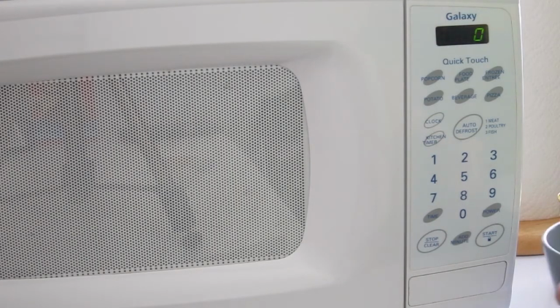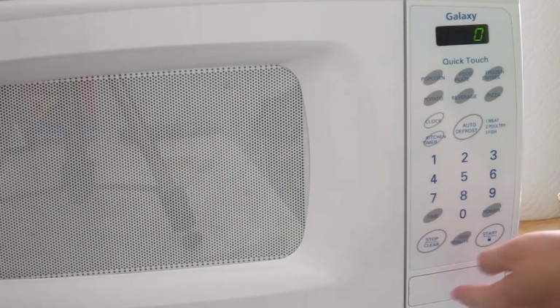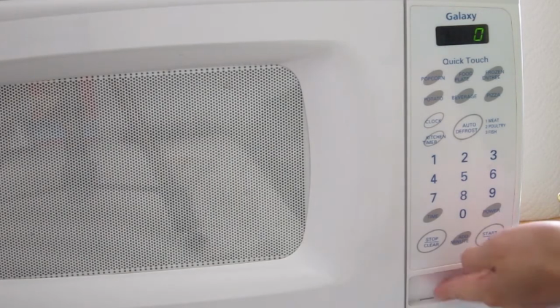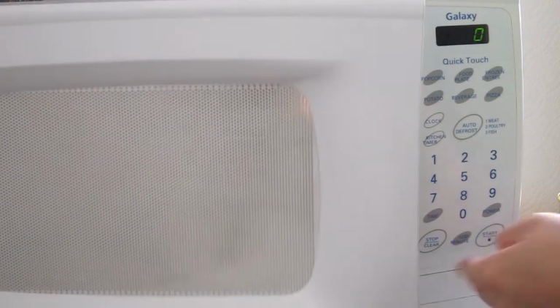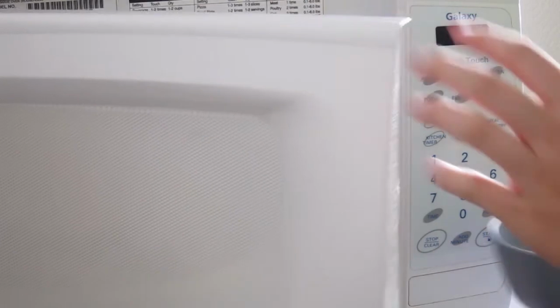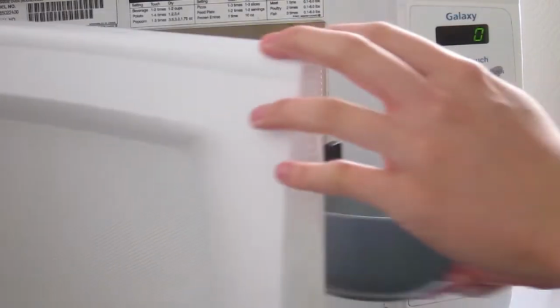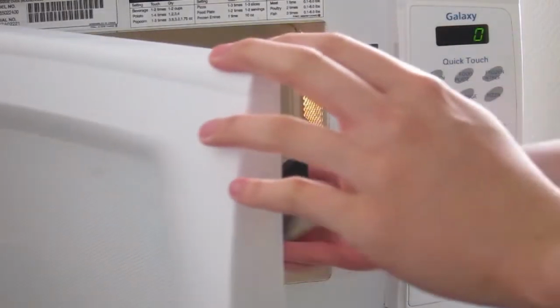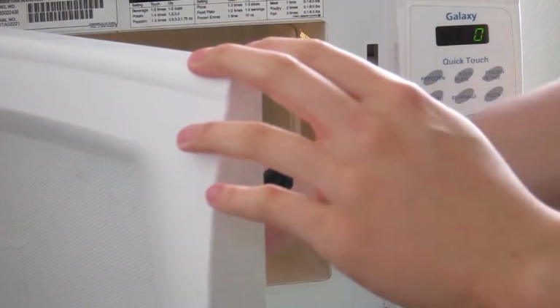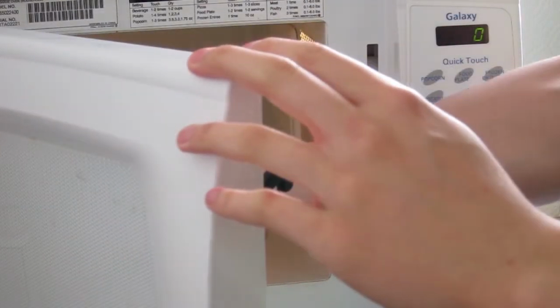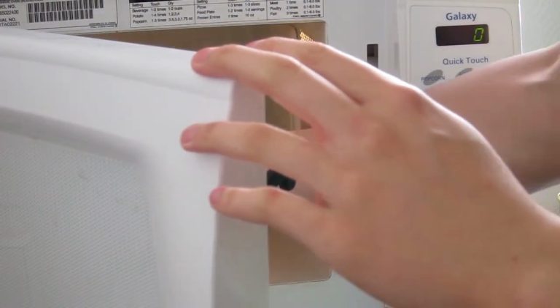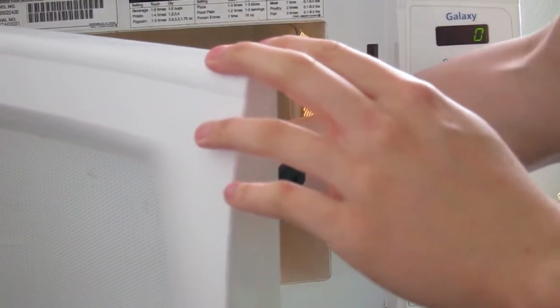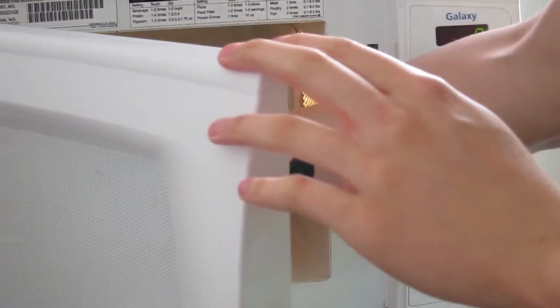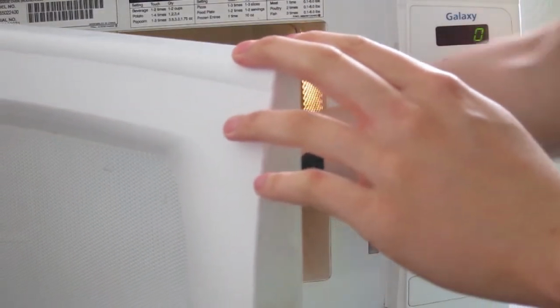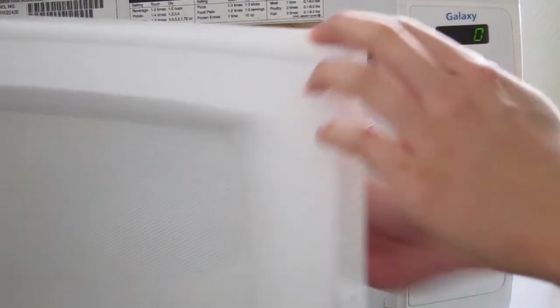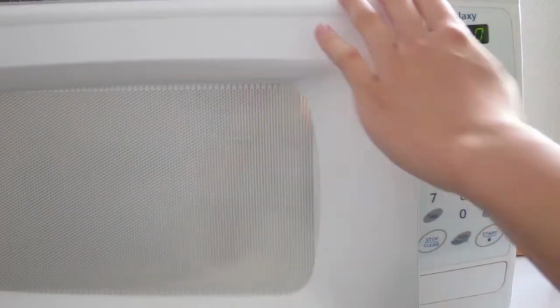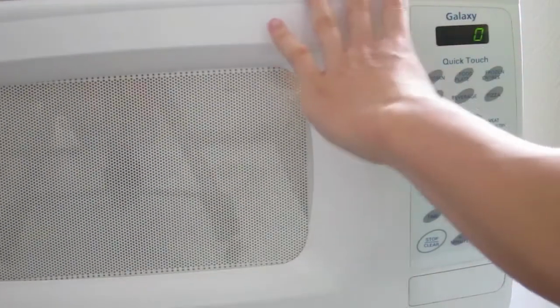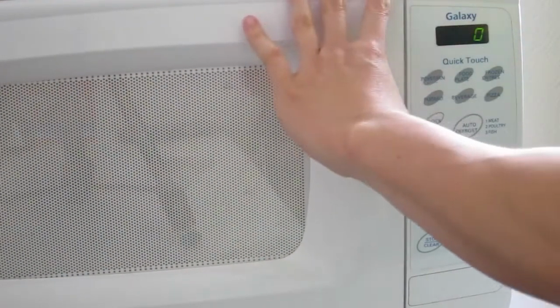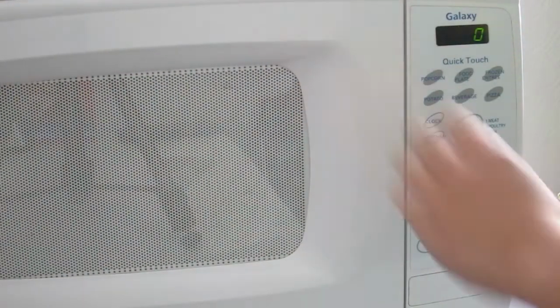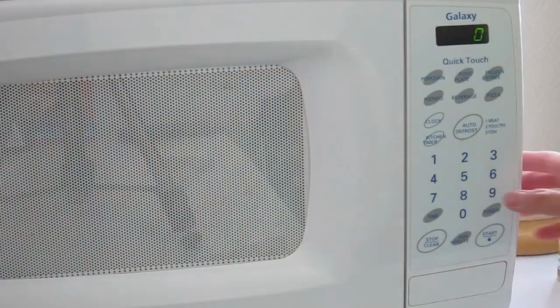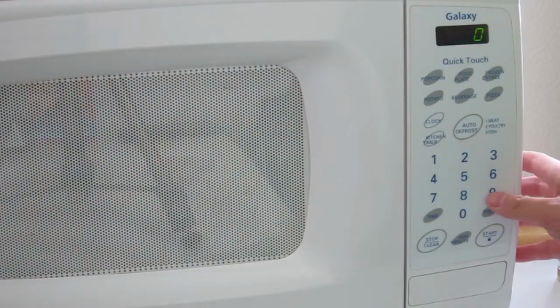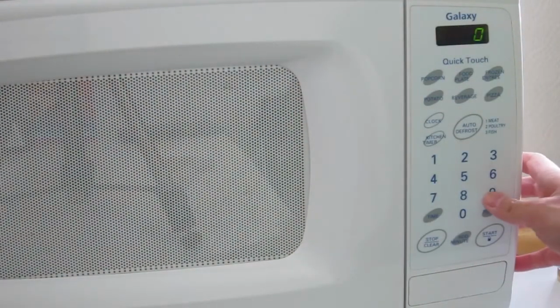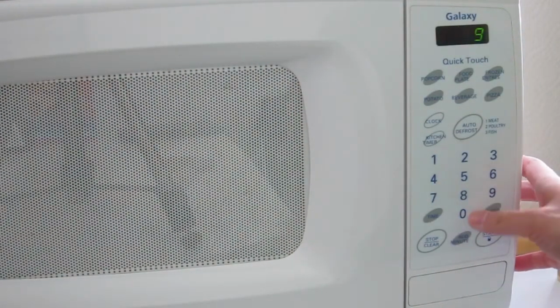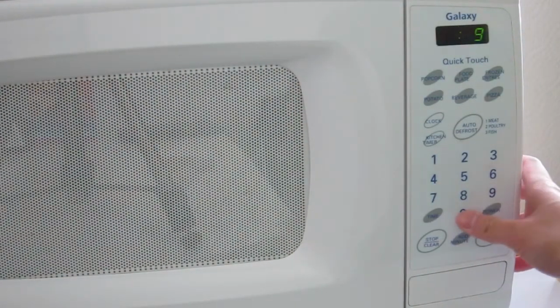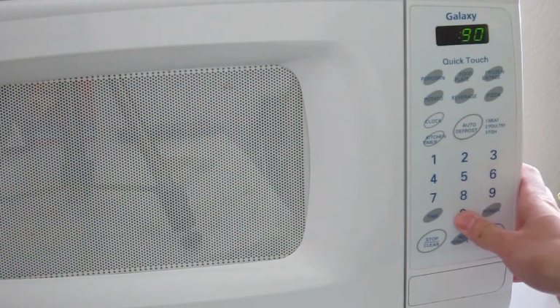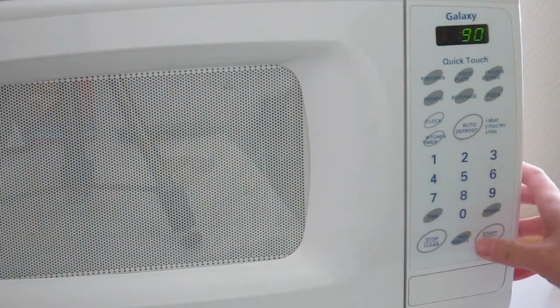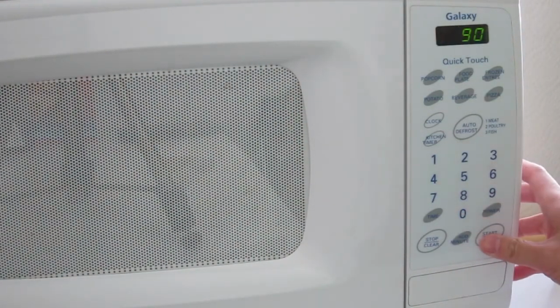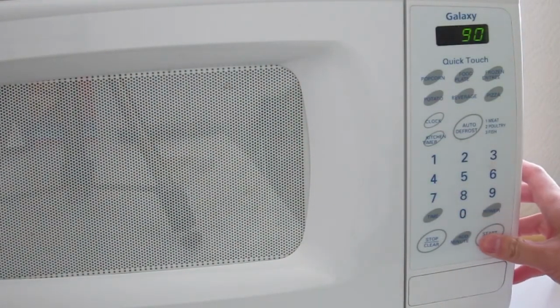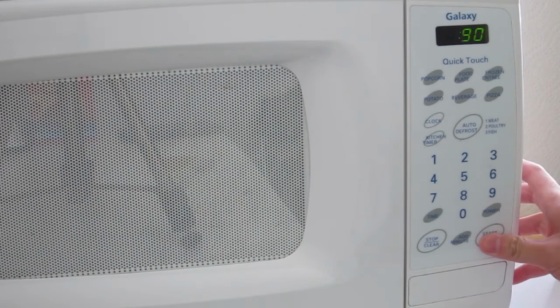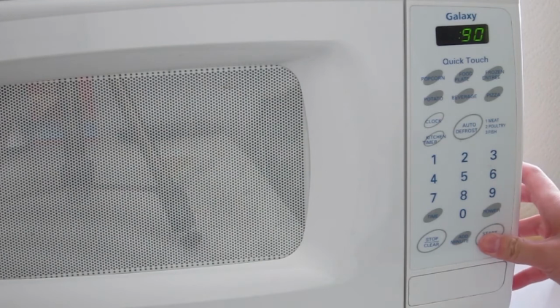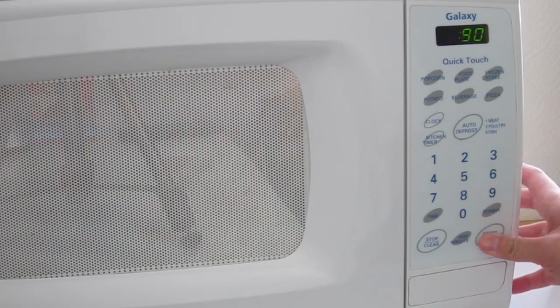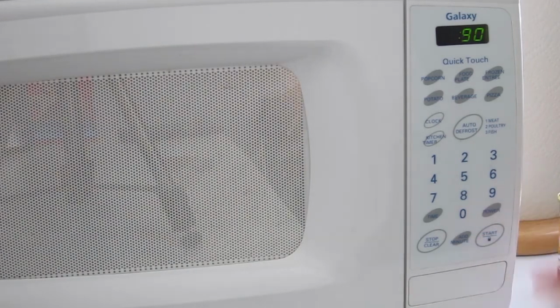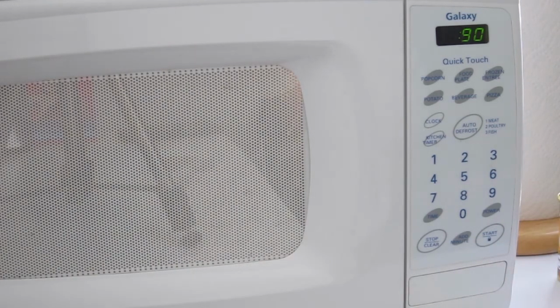Next, what you want to do is put it in for 90 seconds in the microwave. That'll be done very quickly.